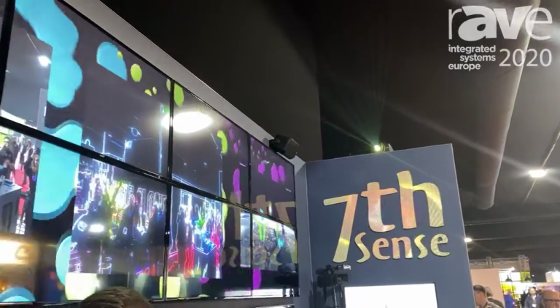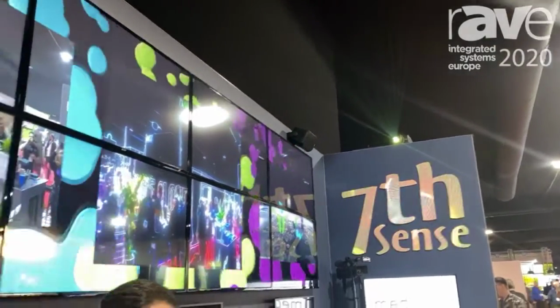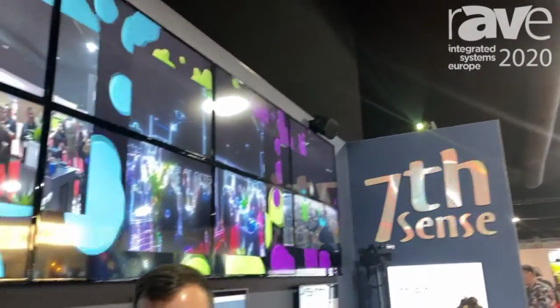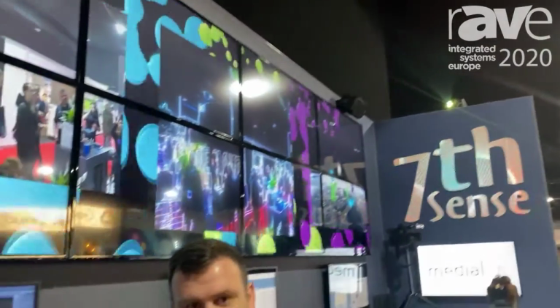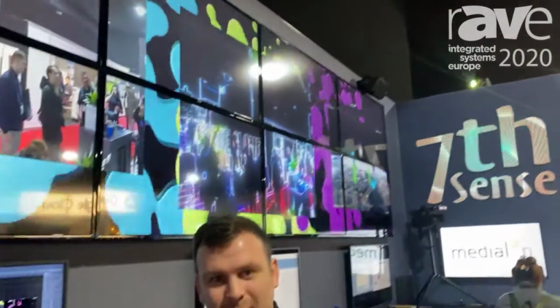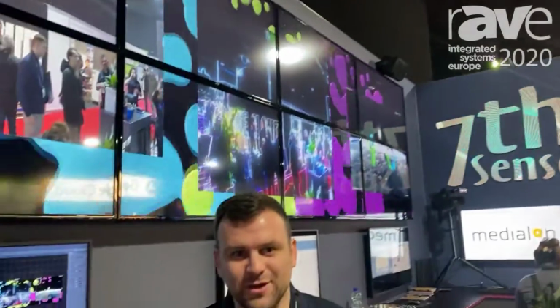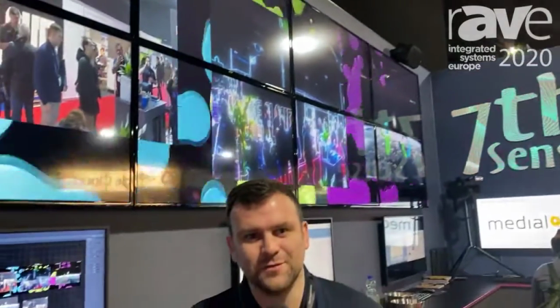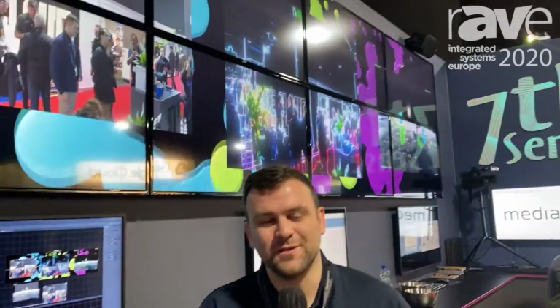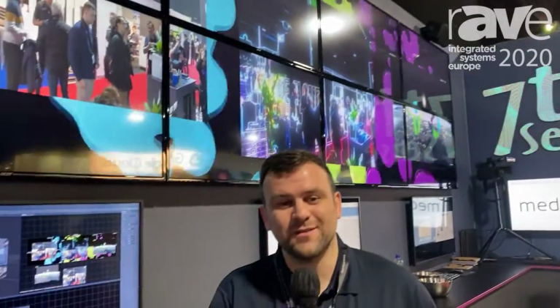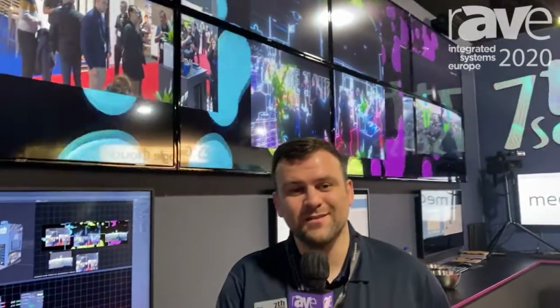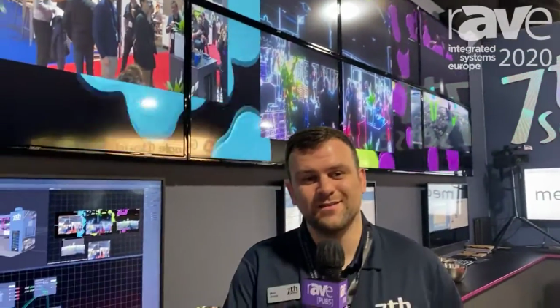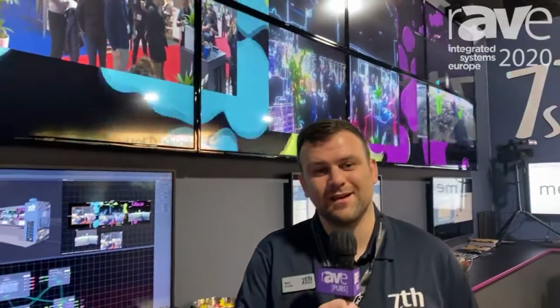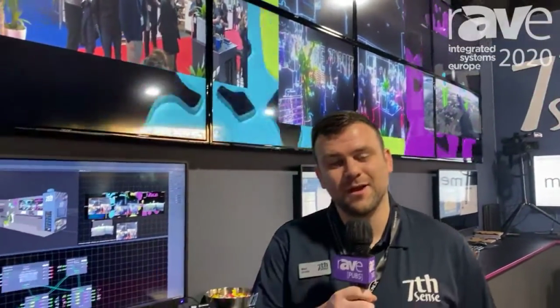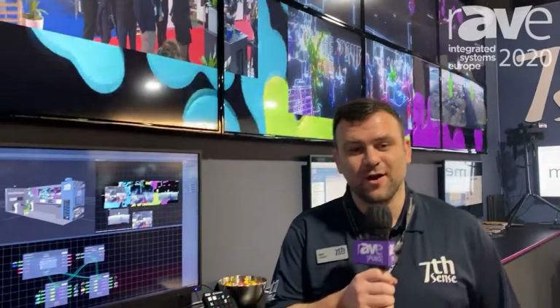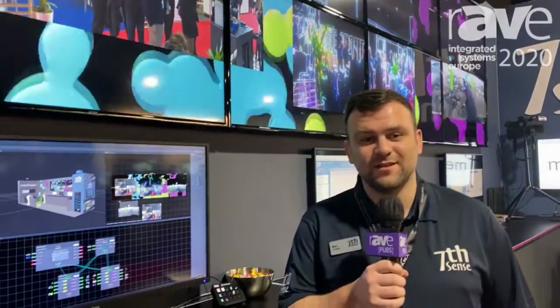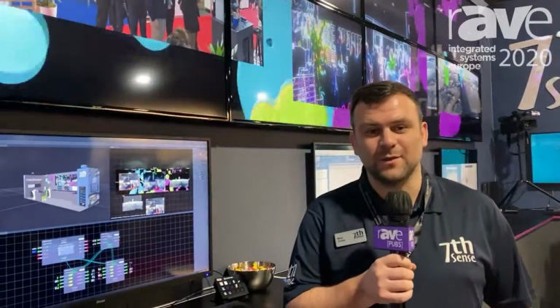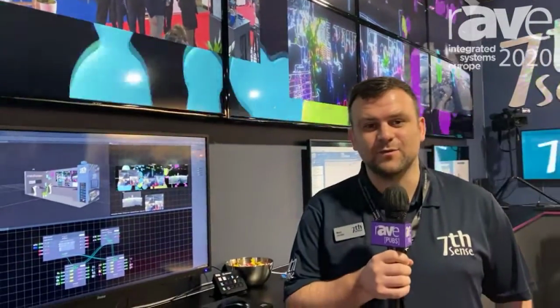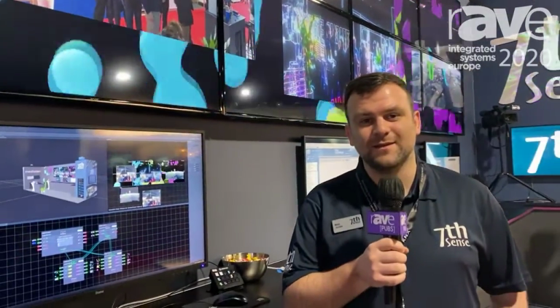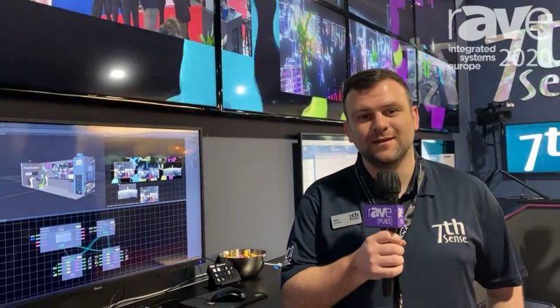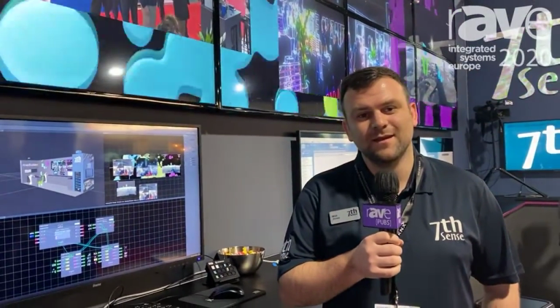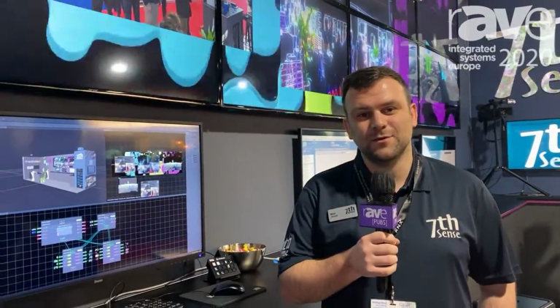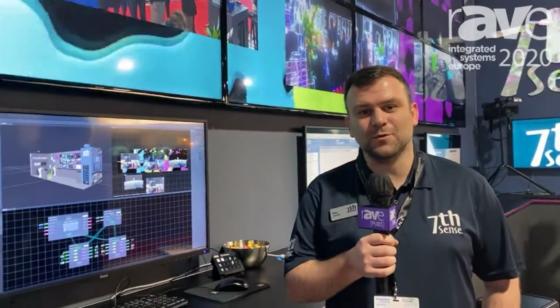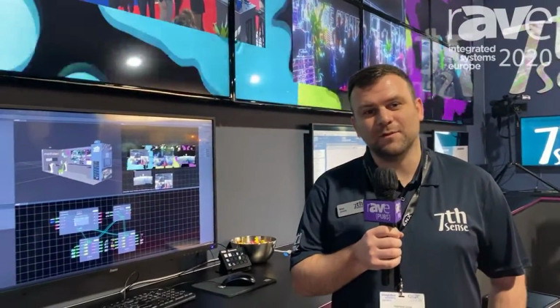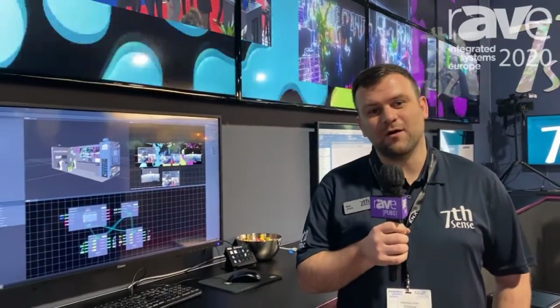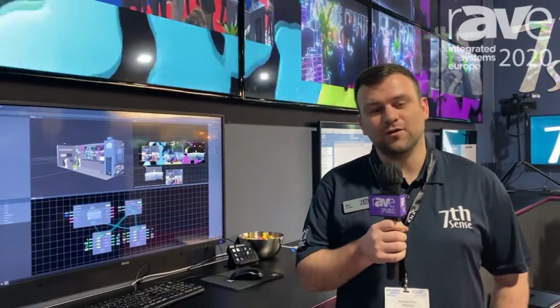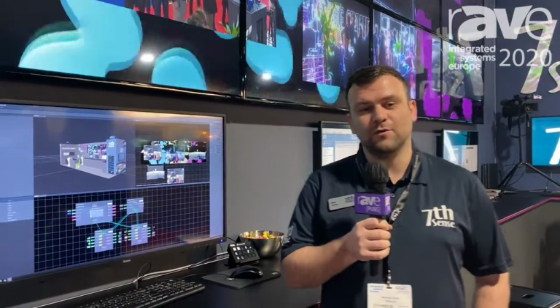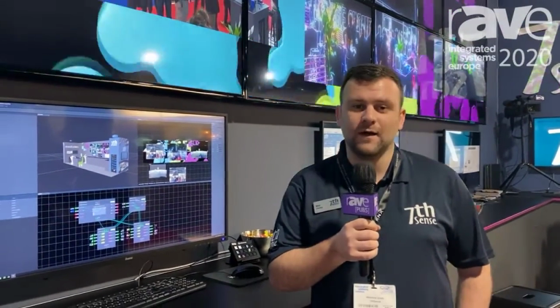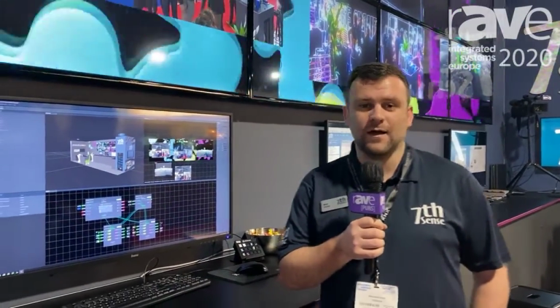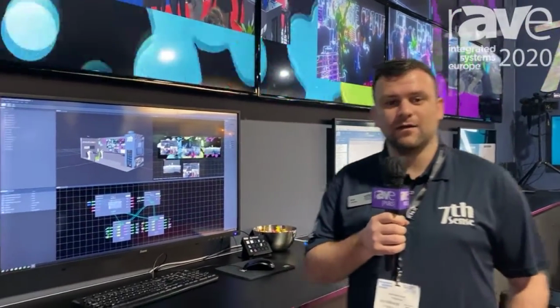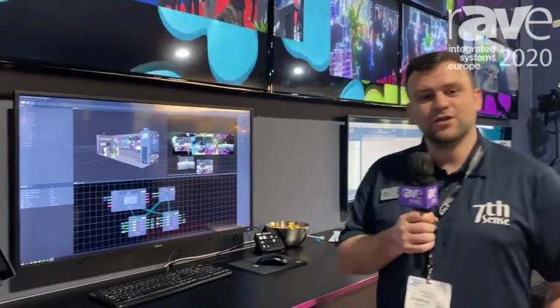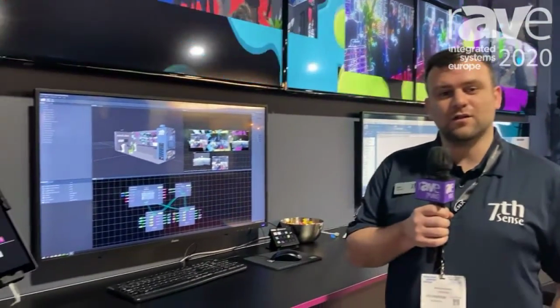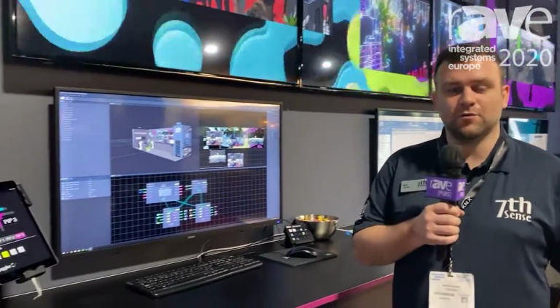Hi, I'm Matt Jones from 7th Sense. I'm here at ISE 2020 to talk to you about our new Juggler product.